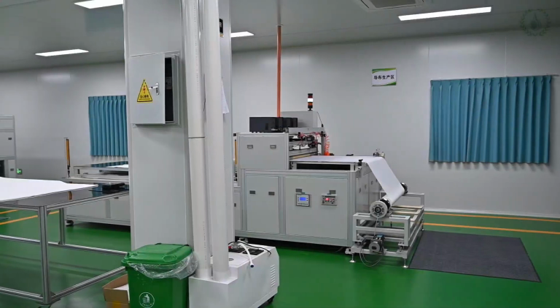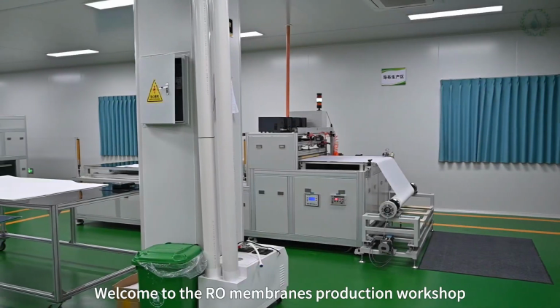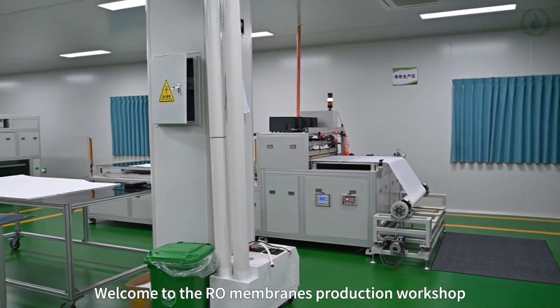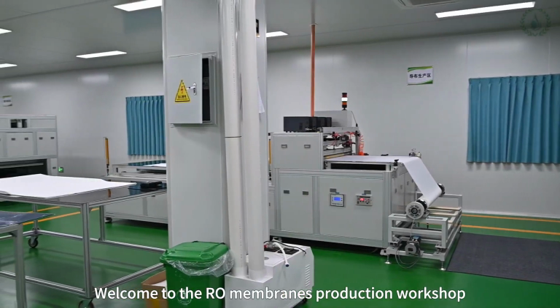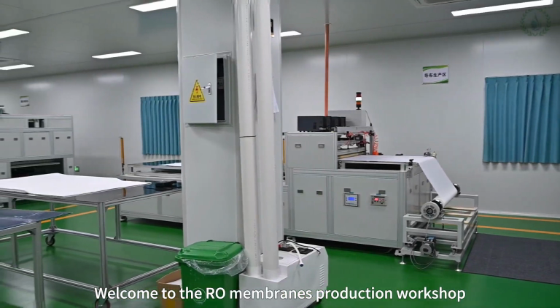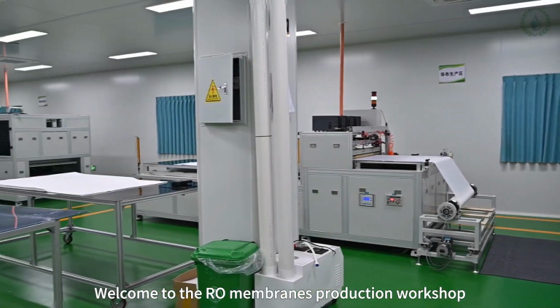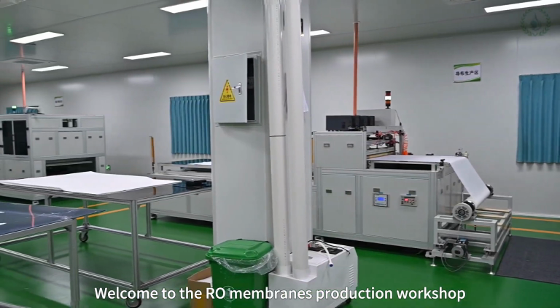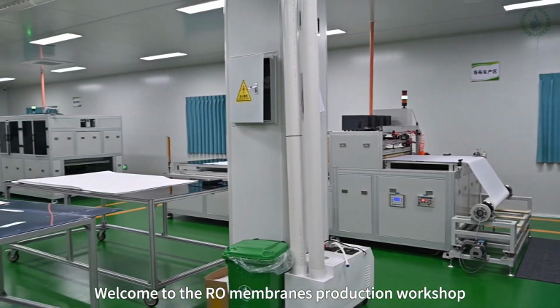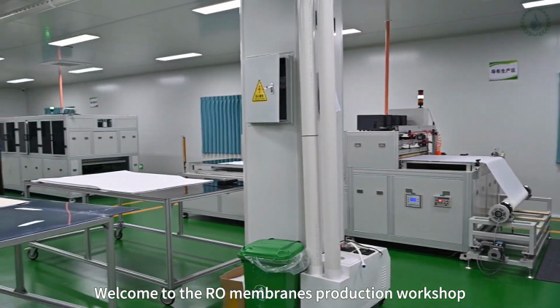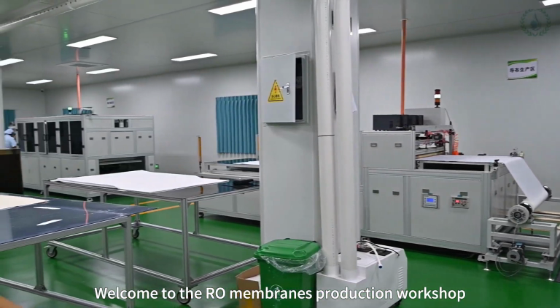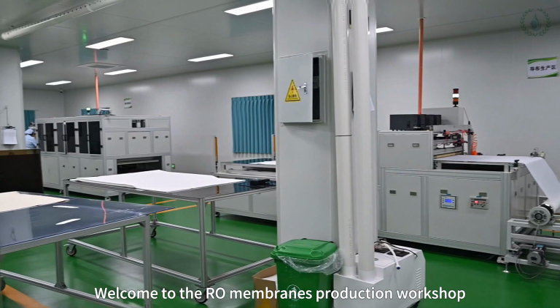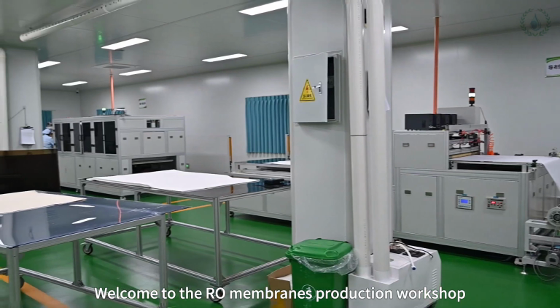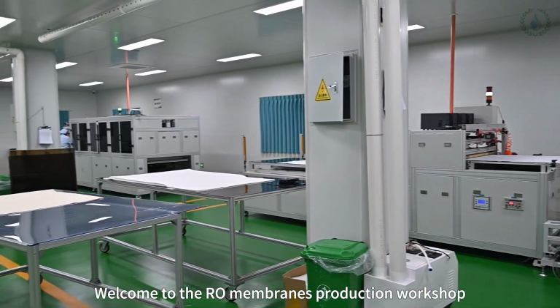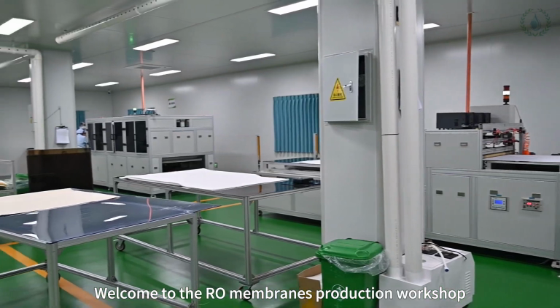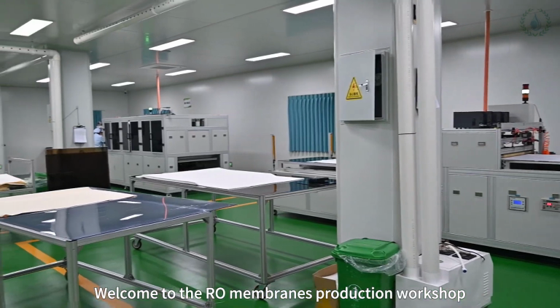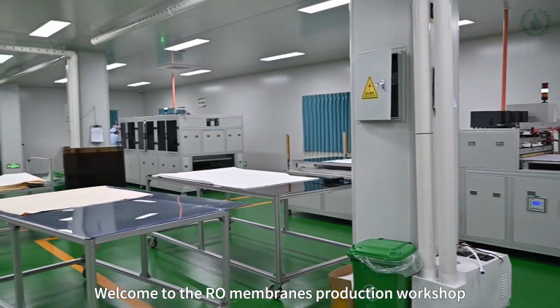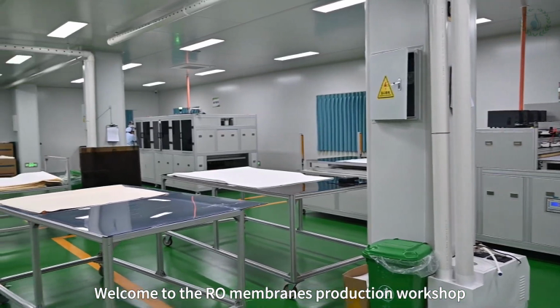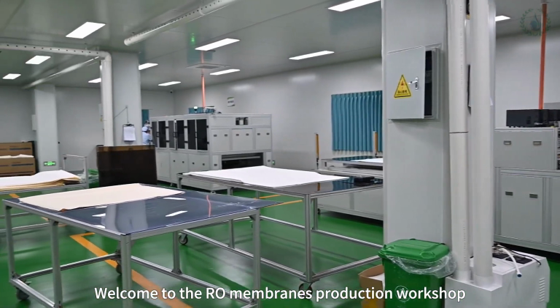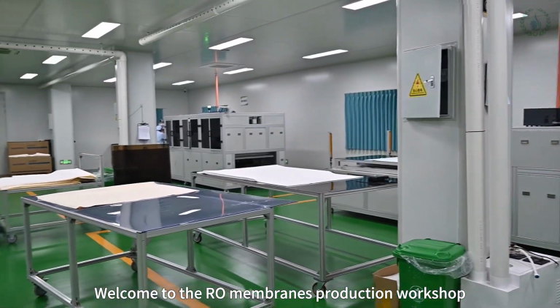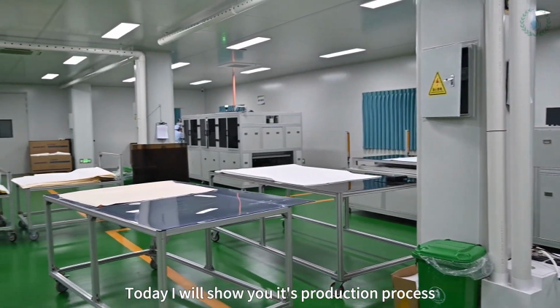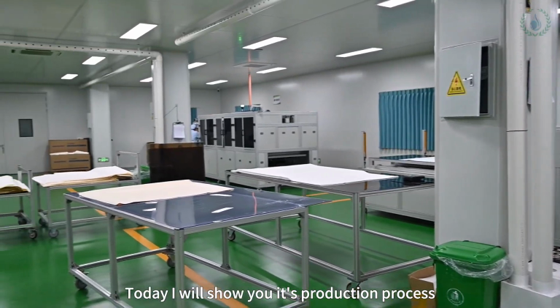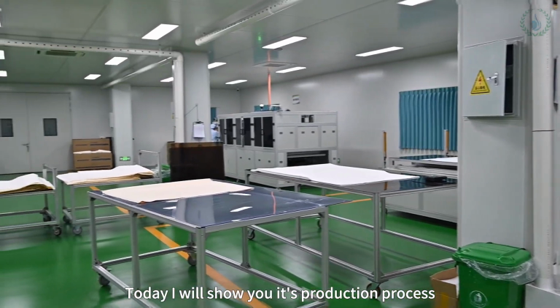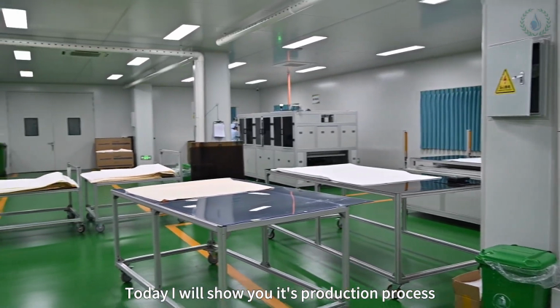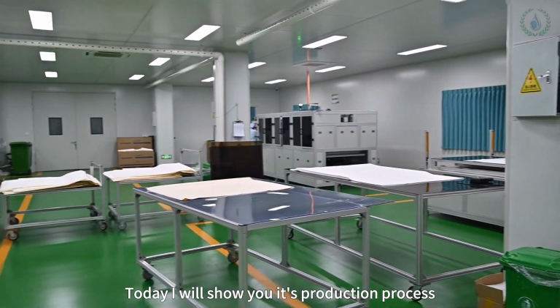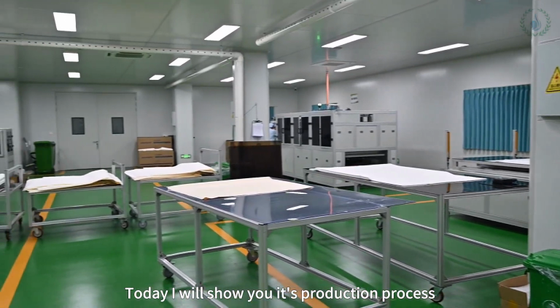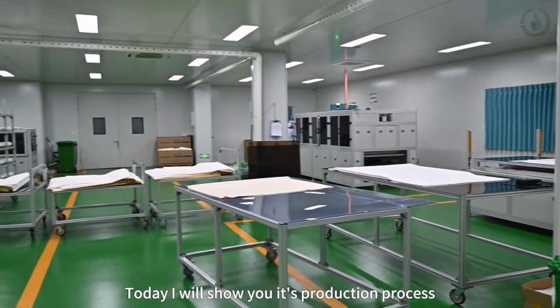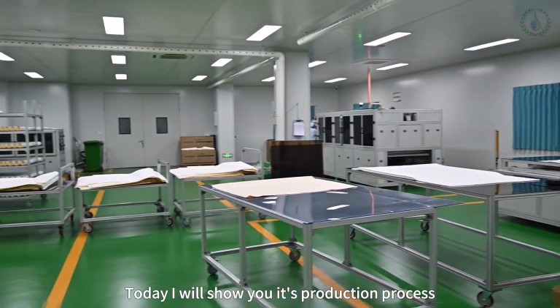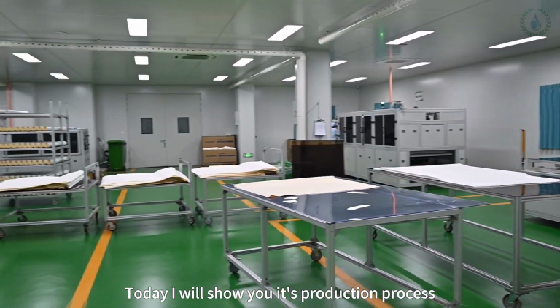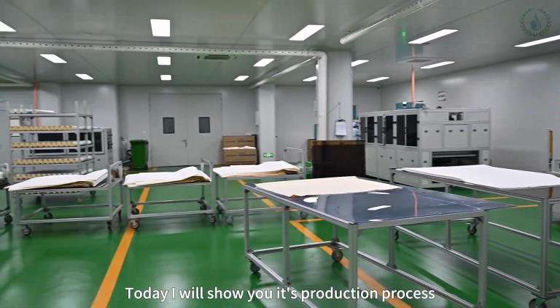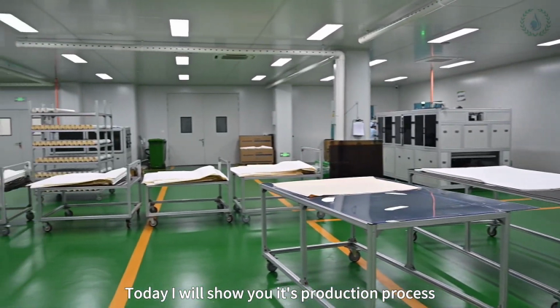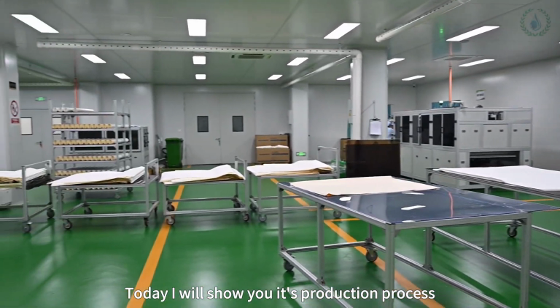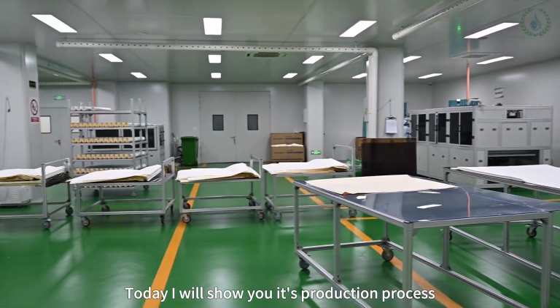Welcome to the RO membrane production workshop. Today I will show you its production process.